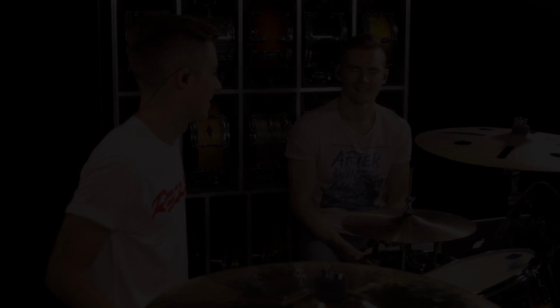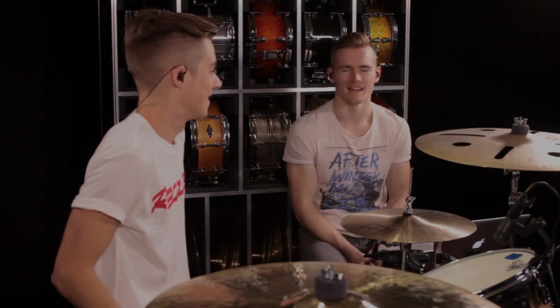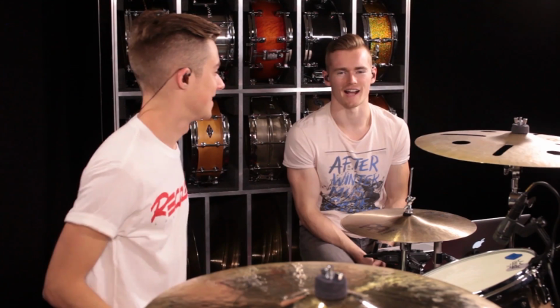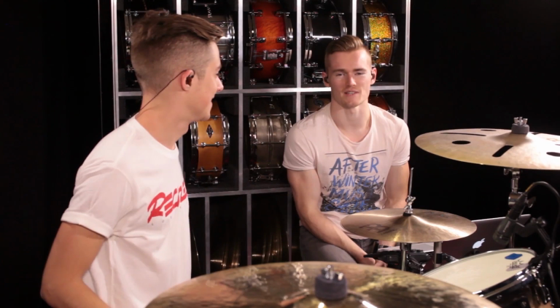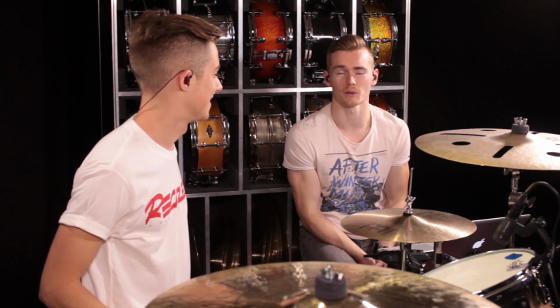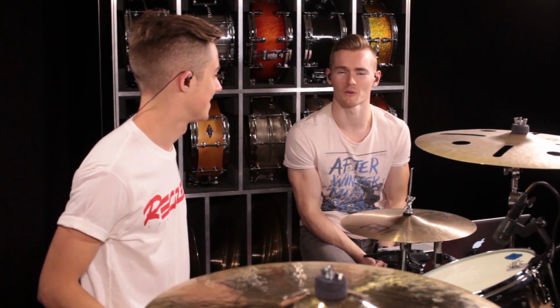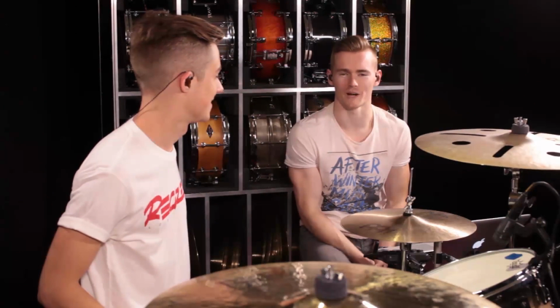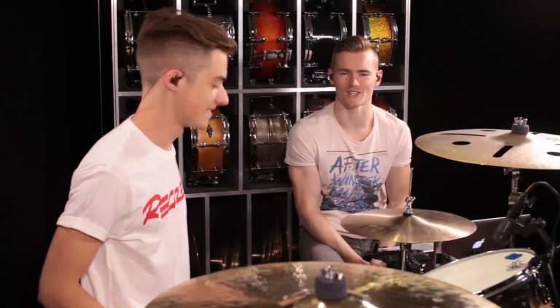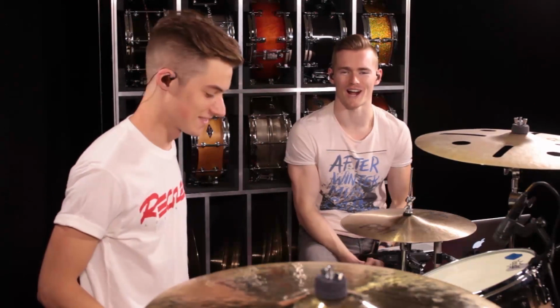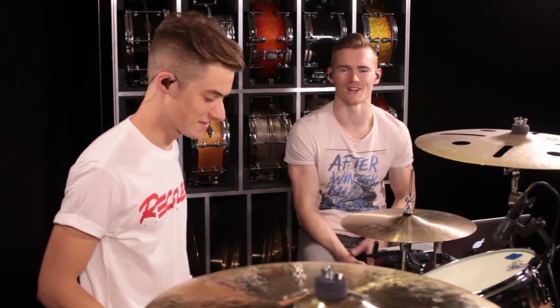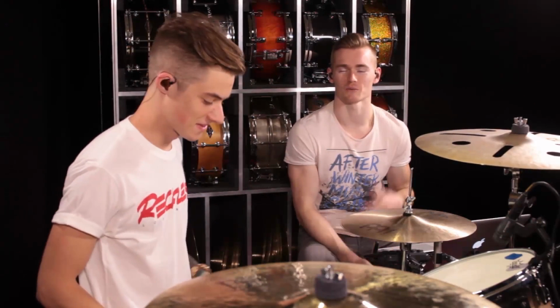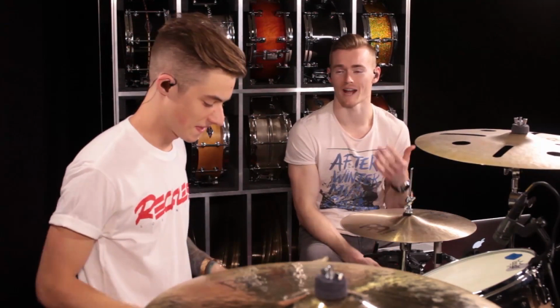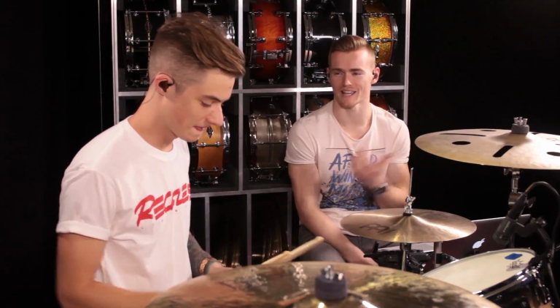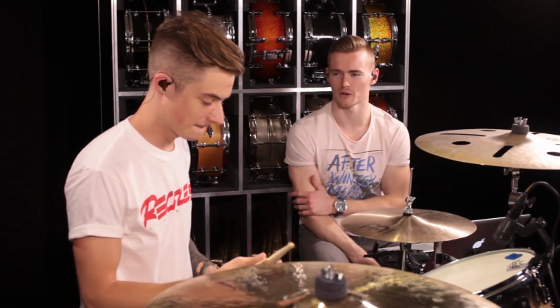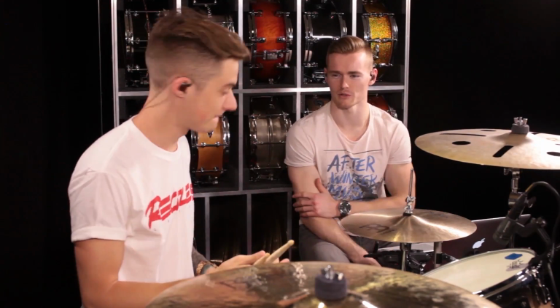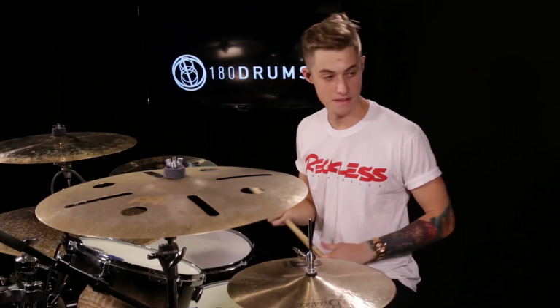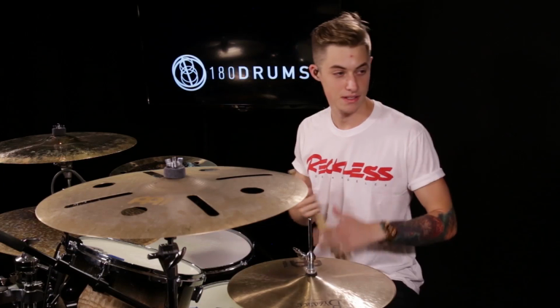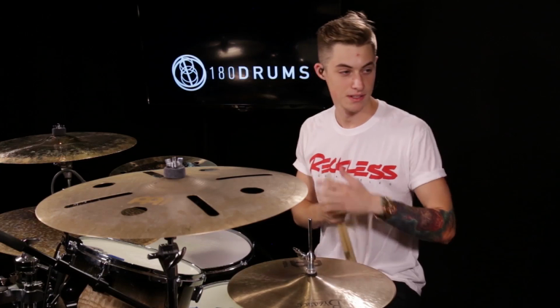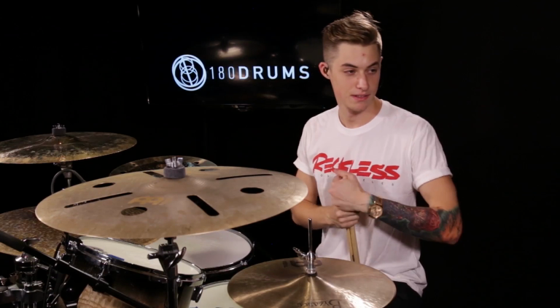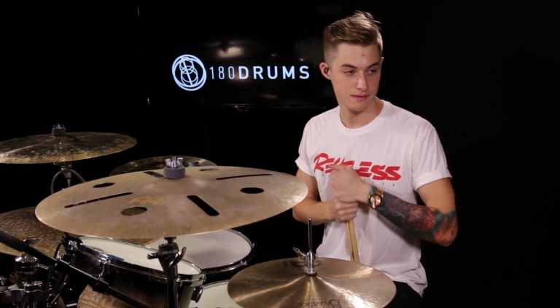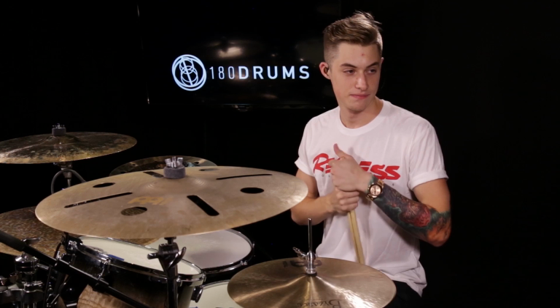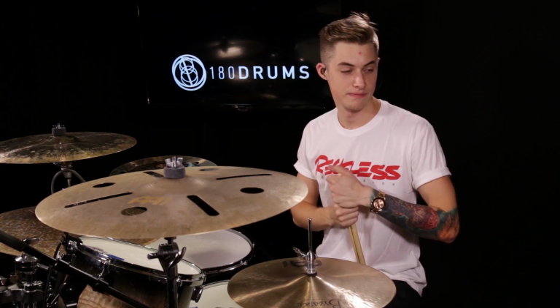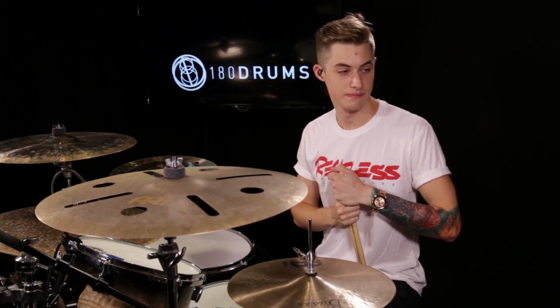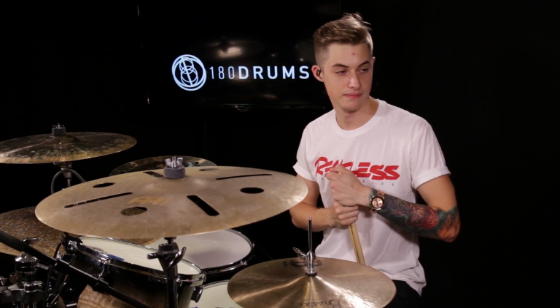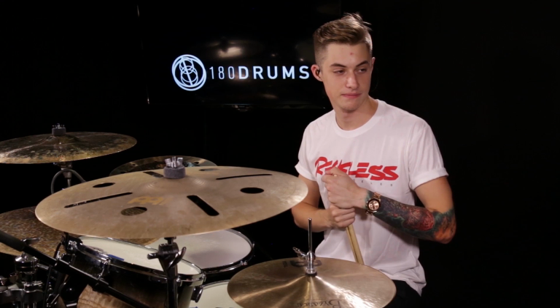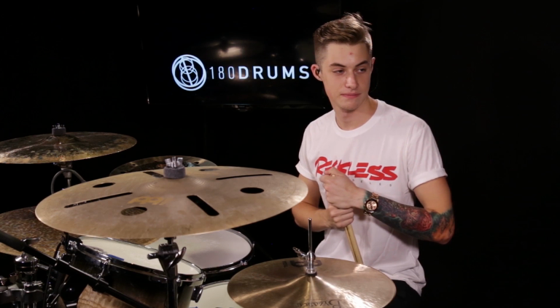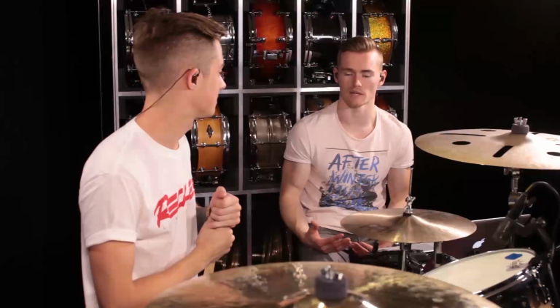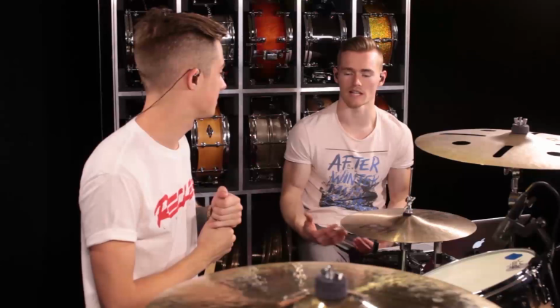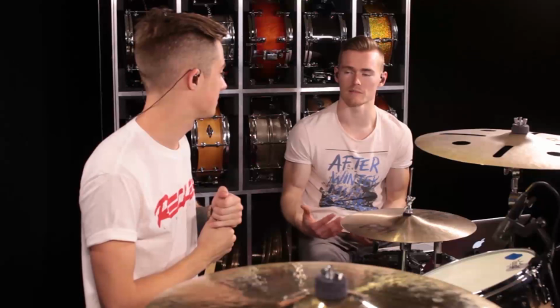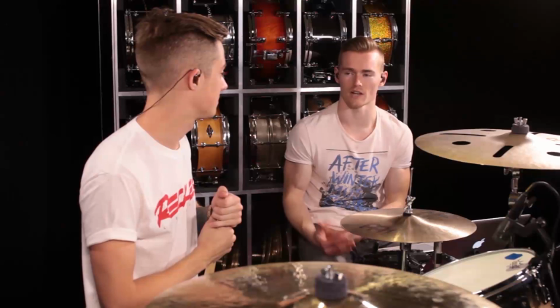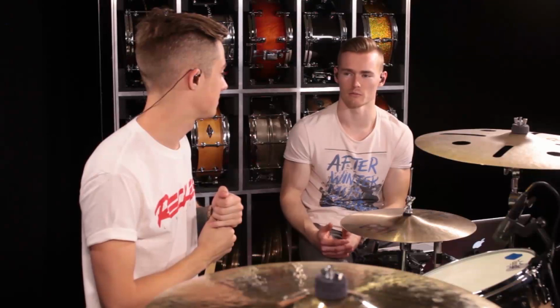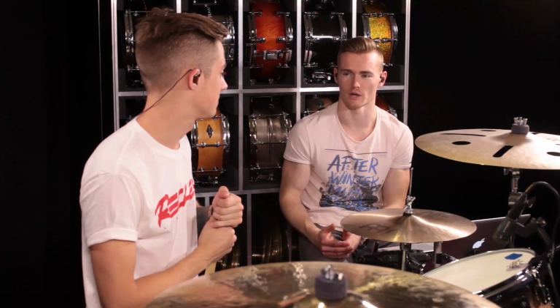Hey guys, welcome to the 180 challenge. We're hanging out here with Luke. This lesson, I'm gonna let him tell you about it.